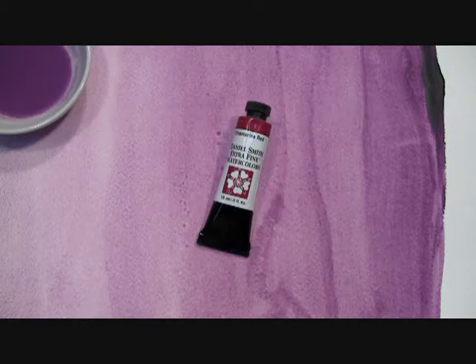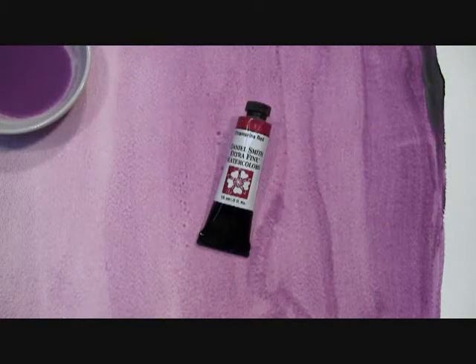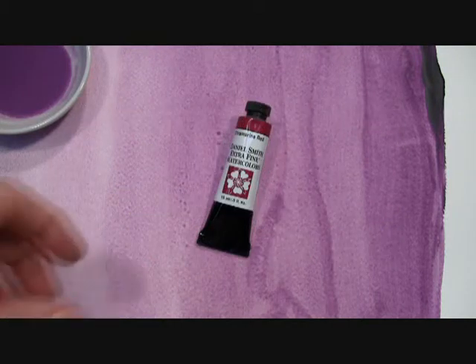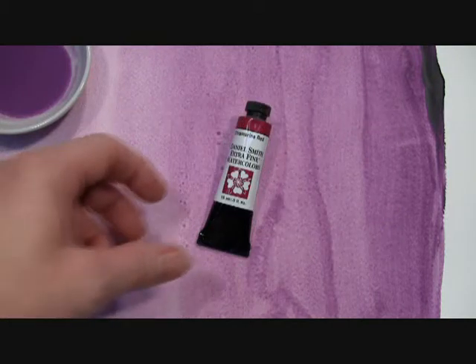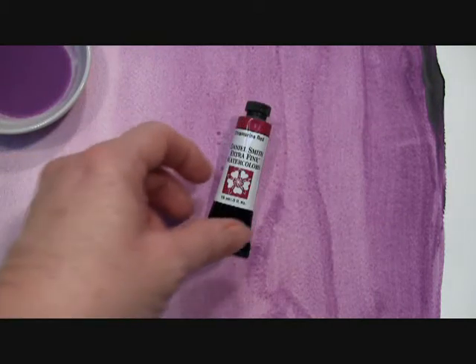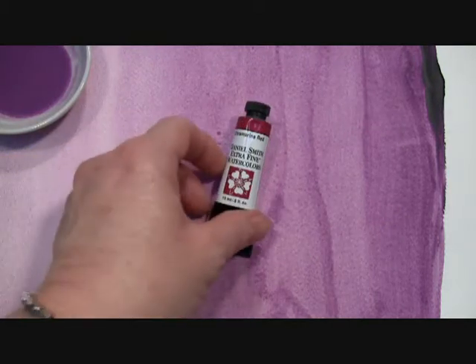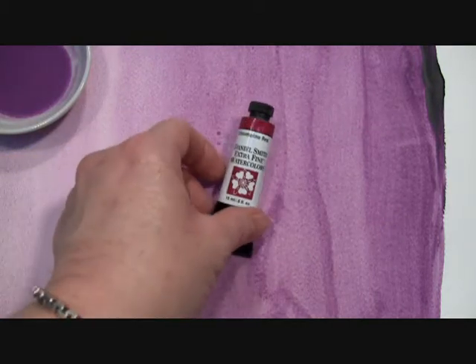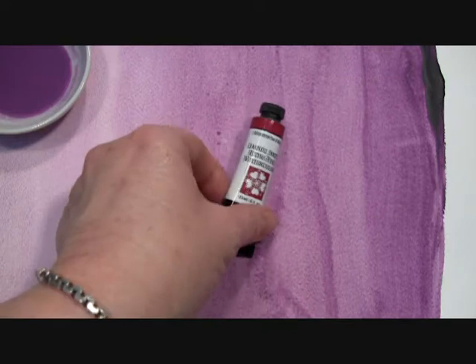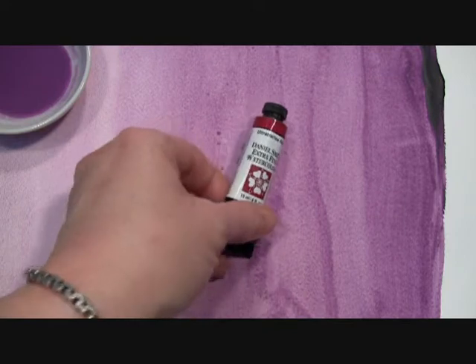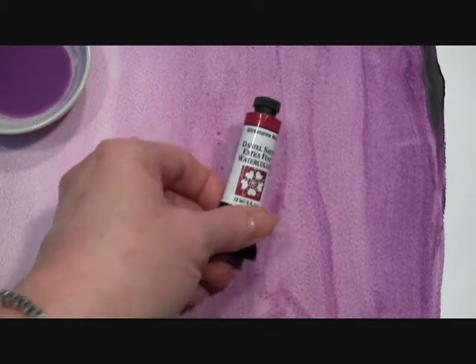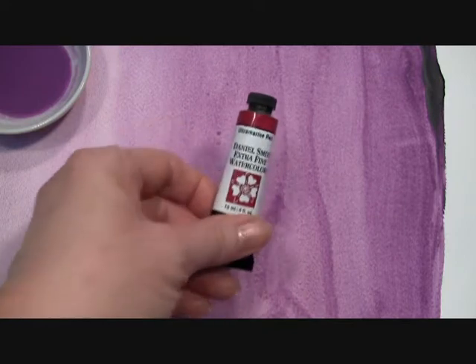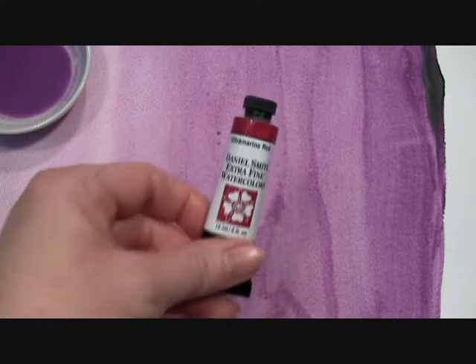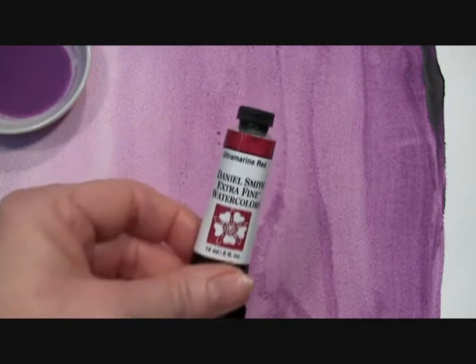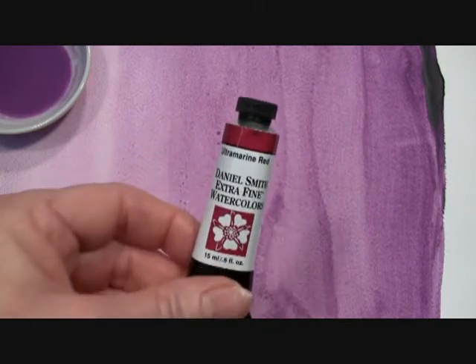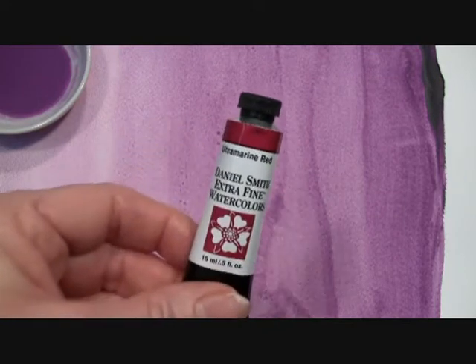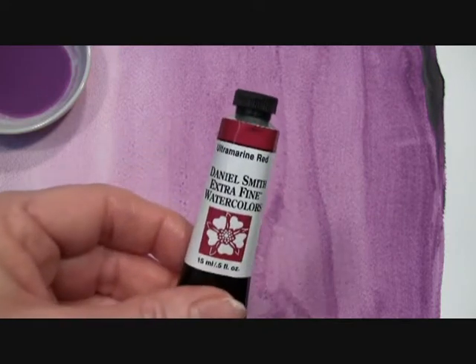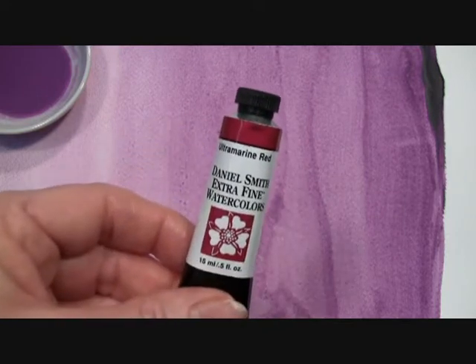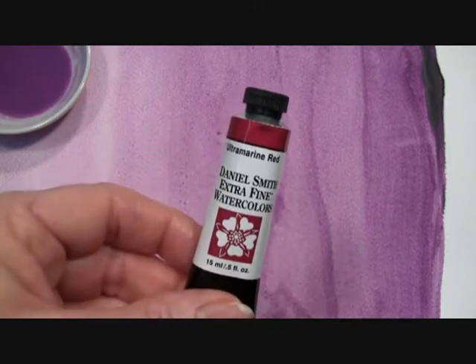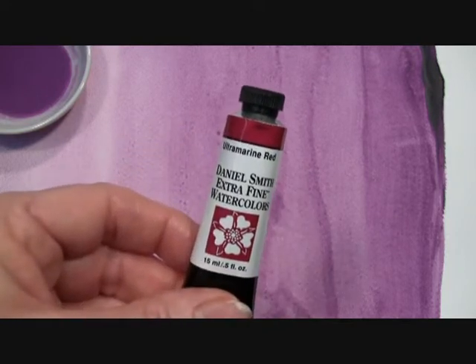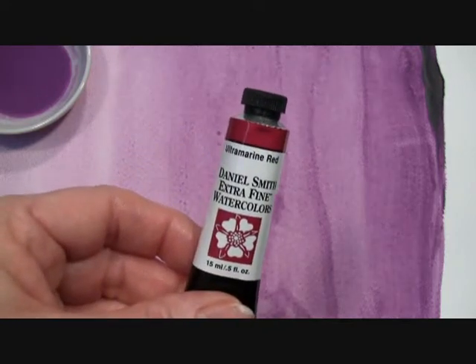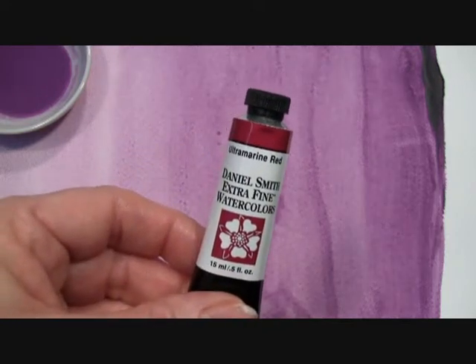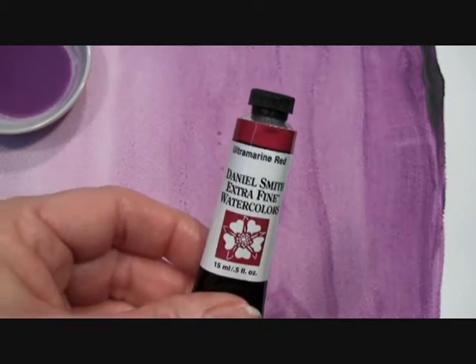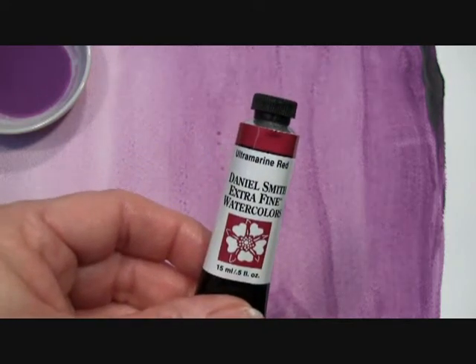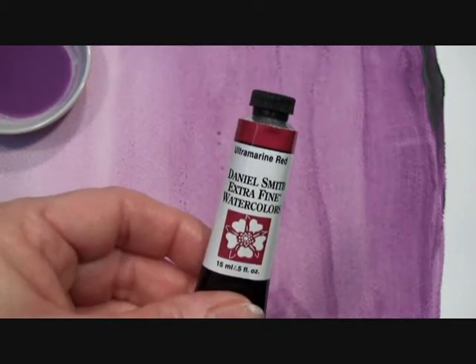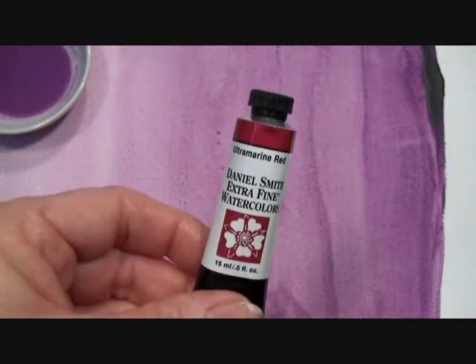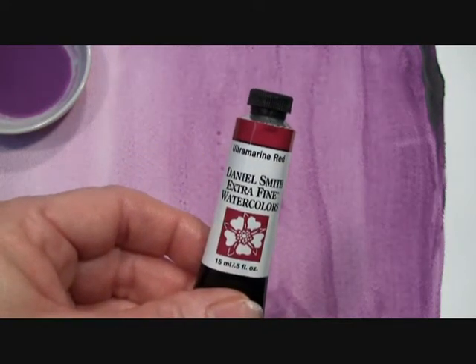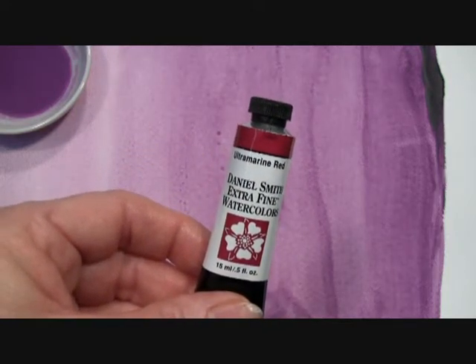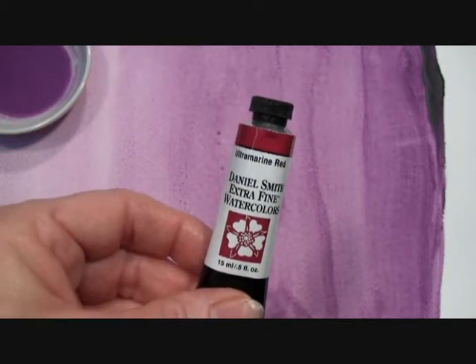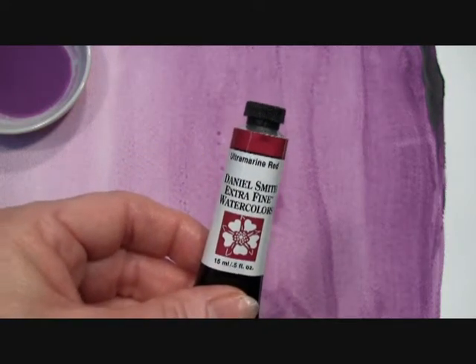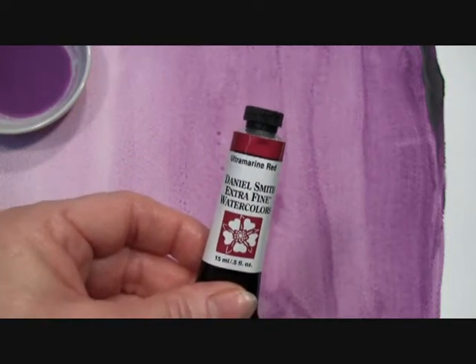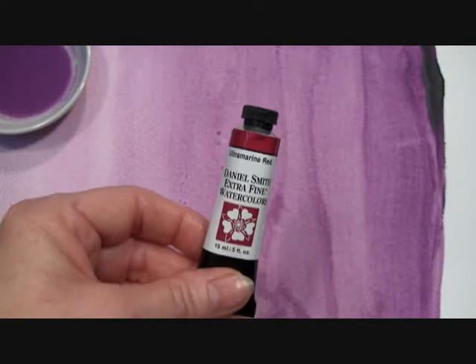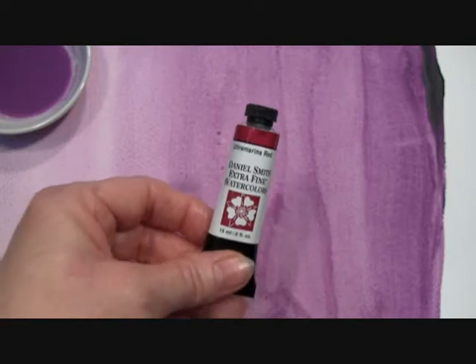Hi, today I want to show you our Ultramarine Red Extra Fine Watercolor by Daniel Smith, the best watercolors for artists.